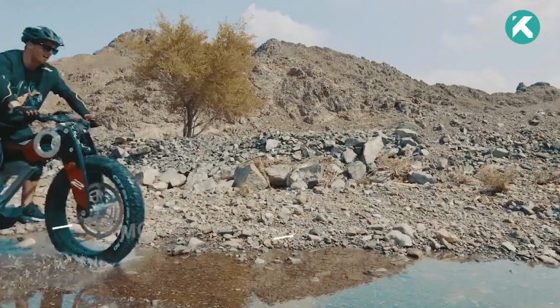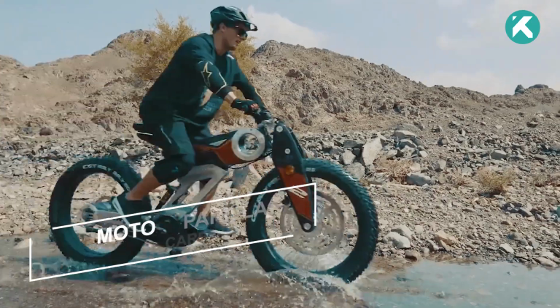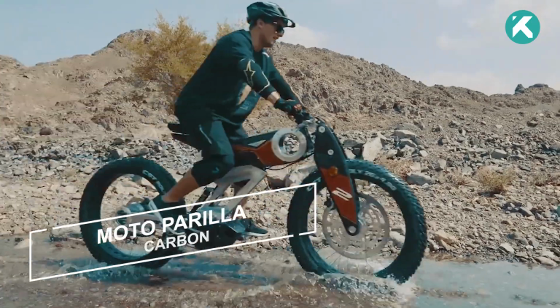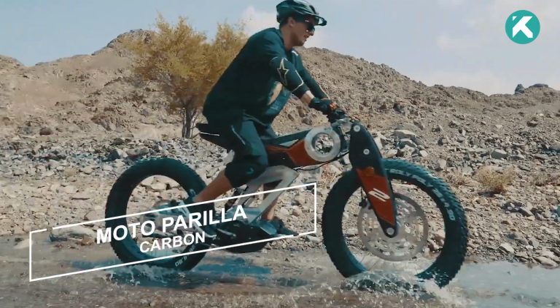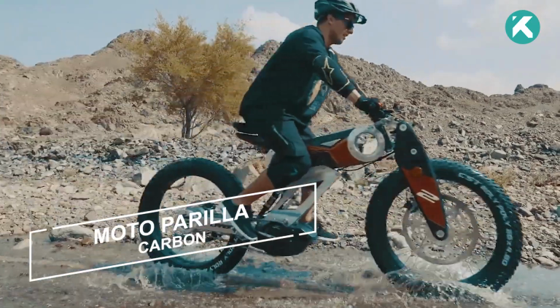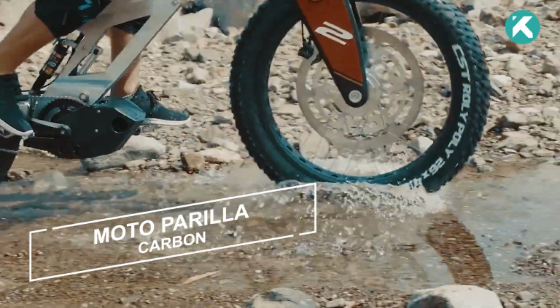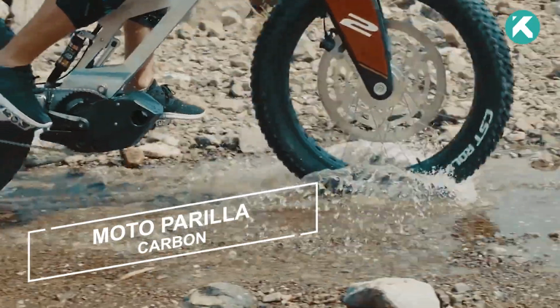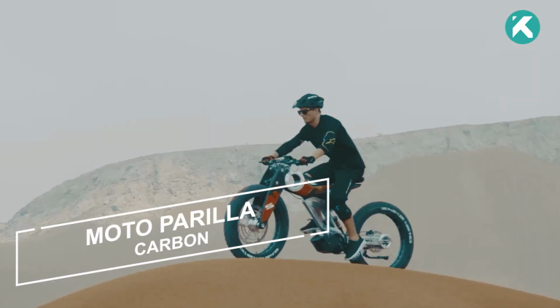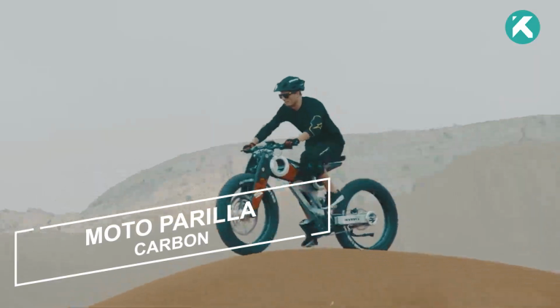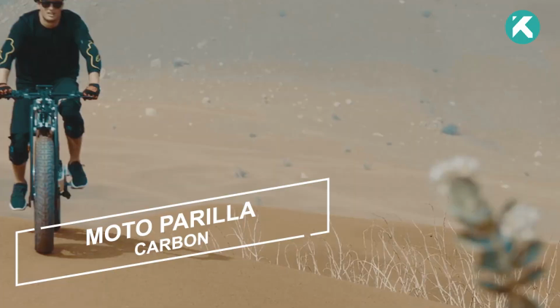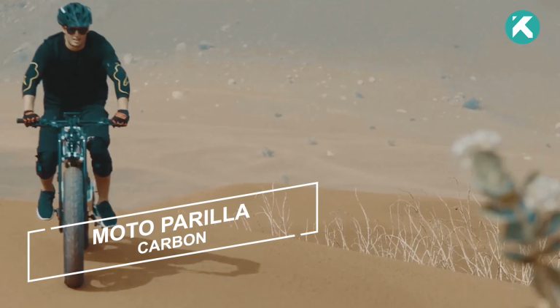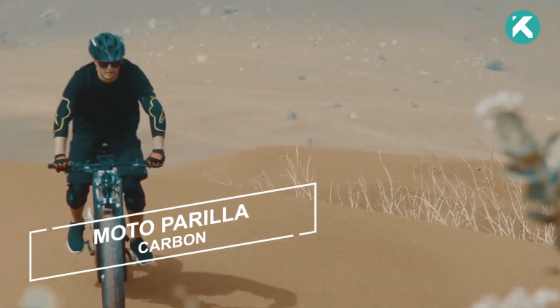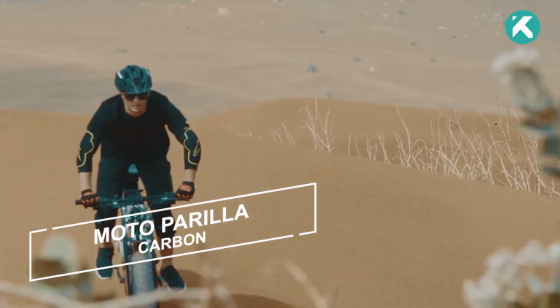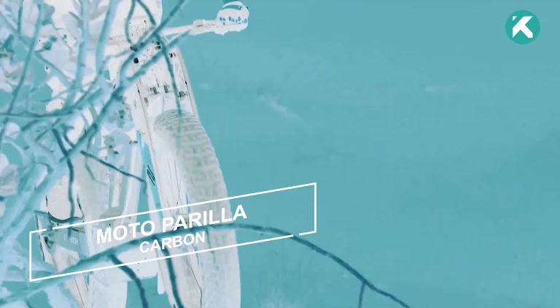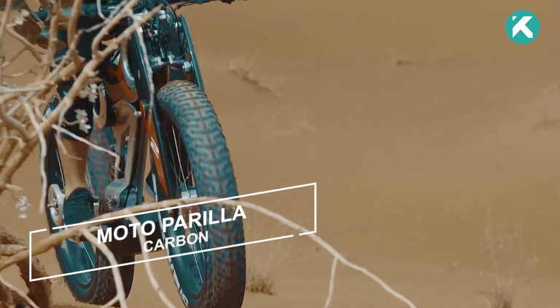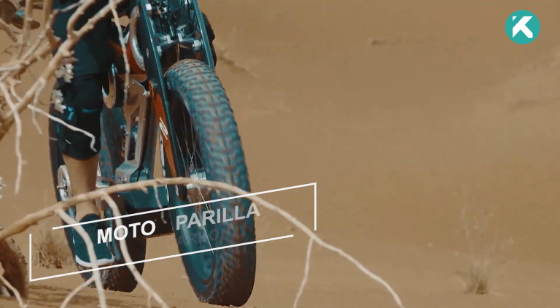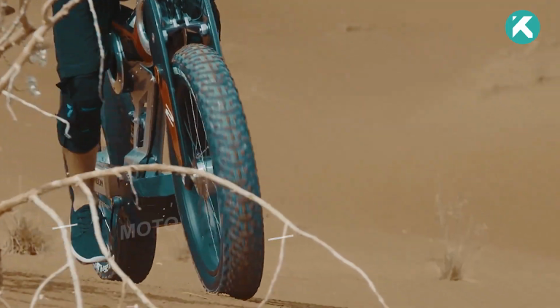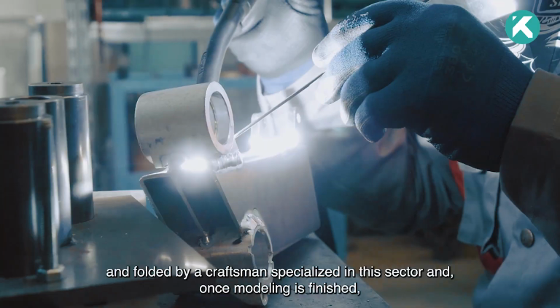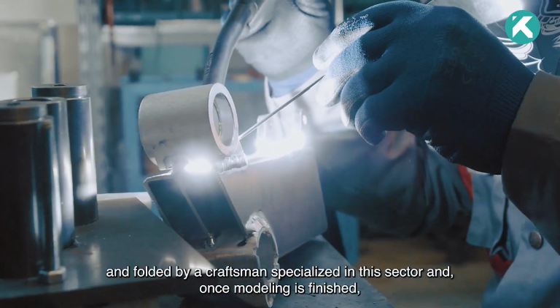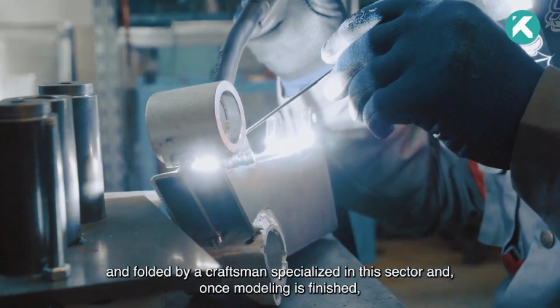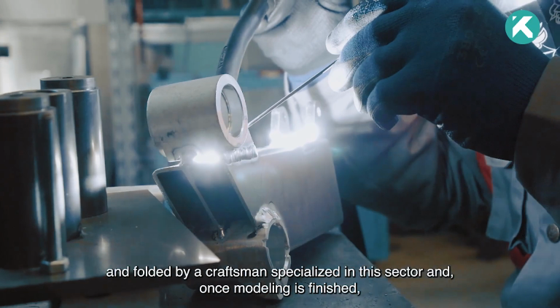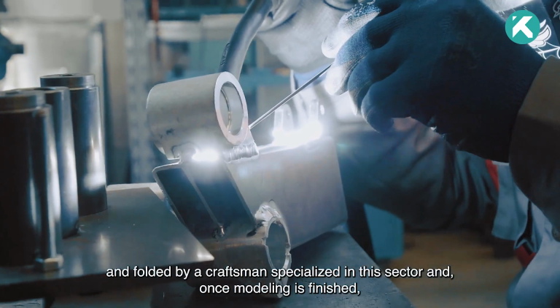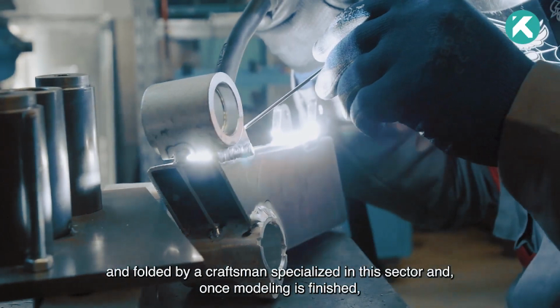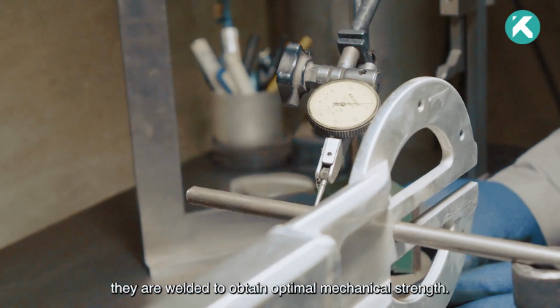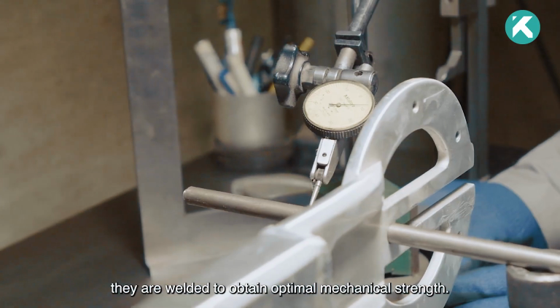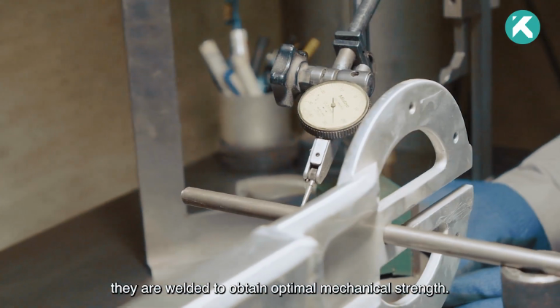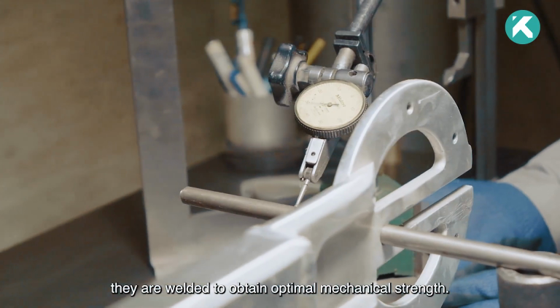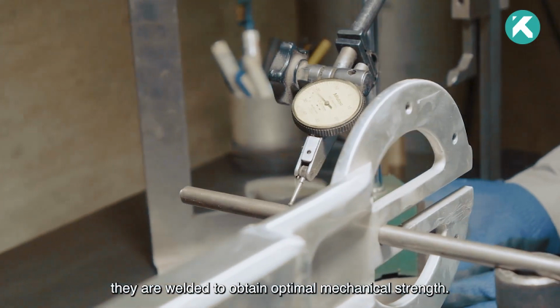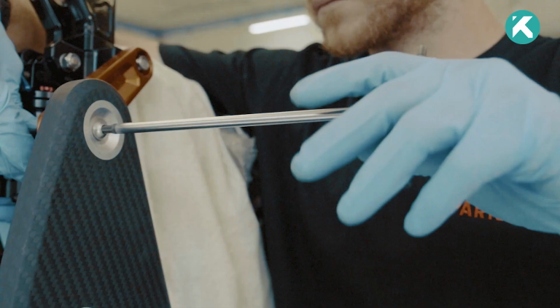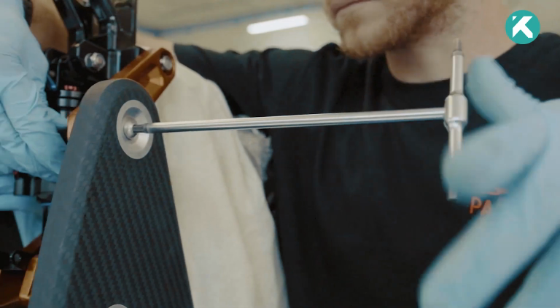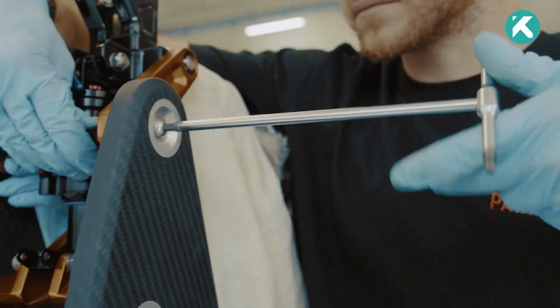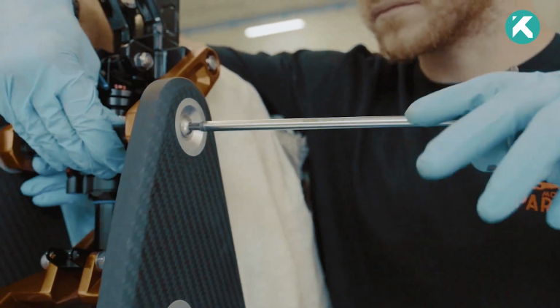Introducing the innovative Moto Perilla Carbon e-bike, the latest masterpiece from the renowned Italian company, Perilla.